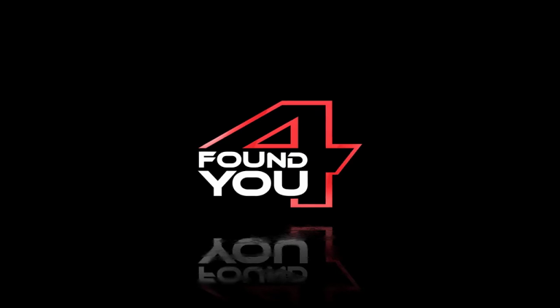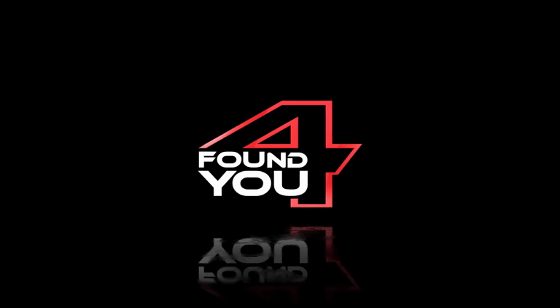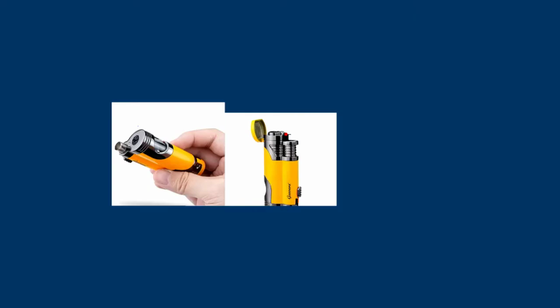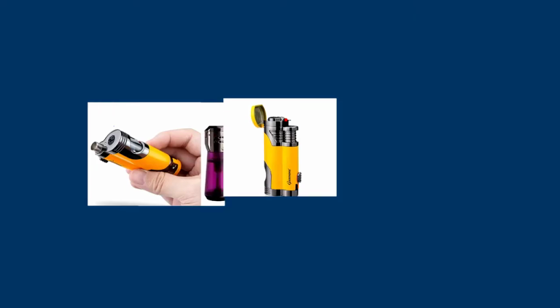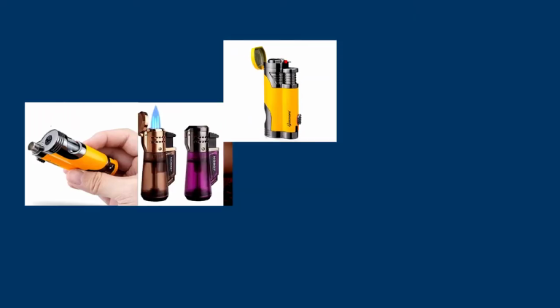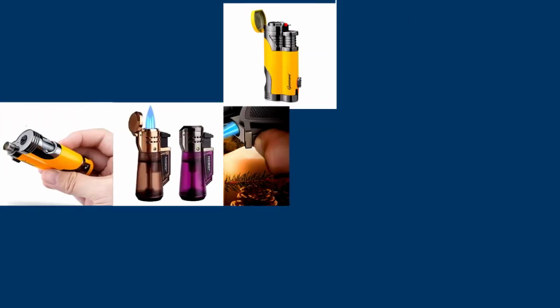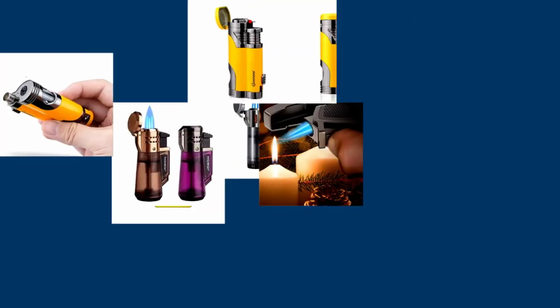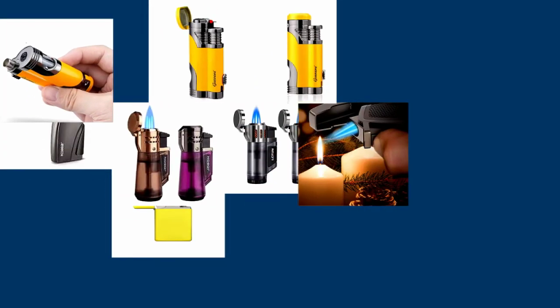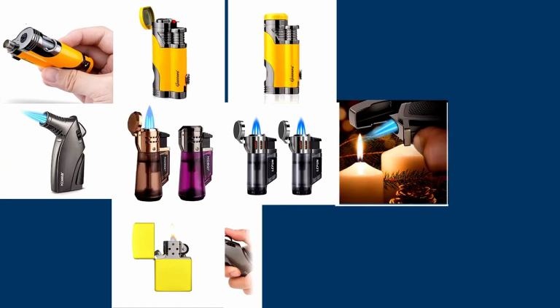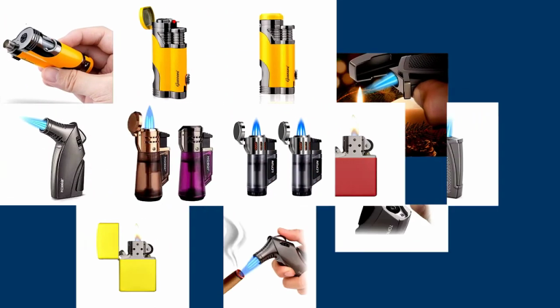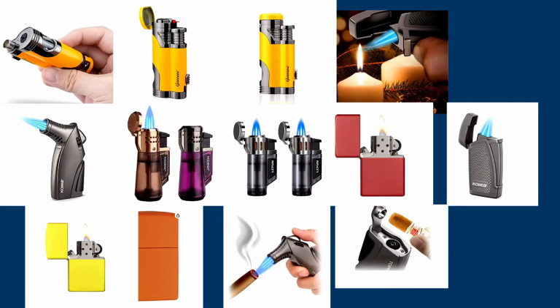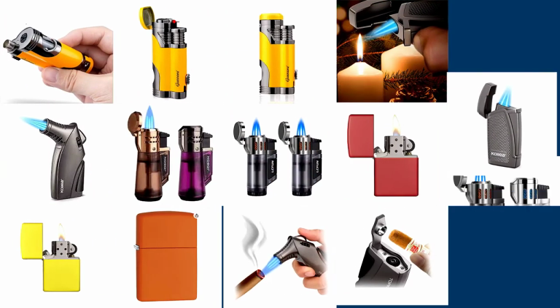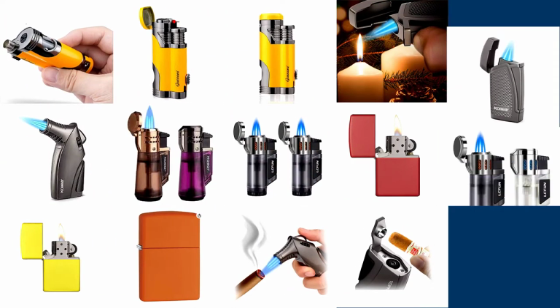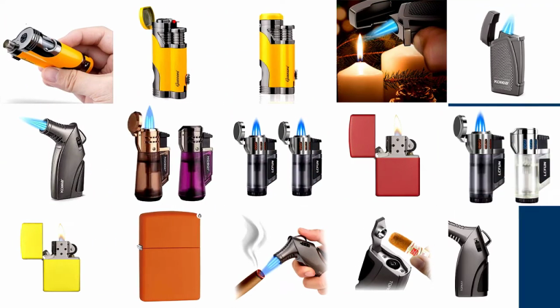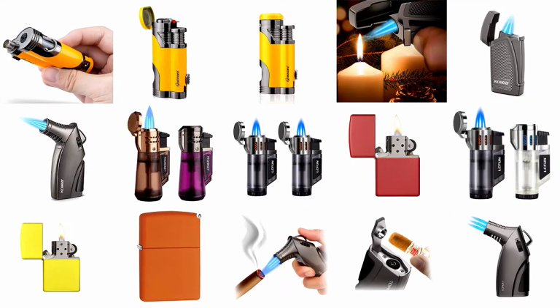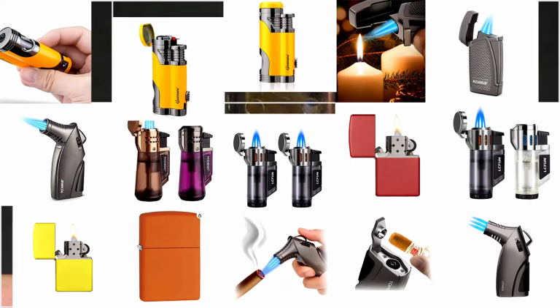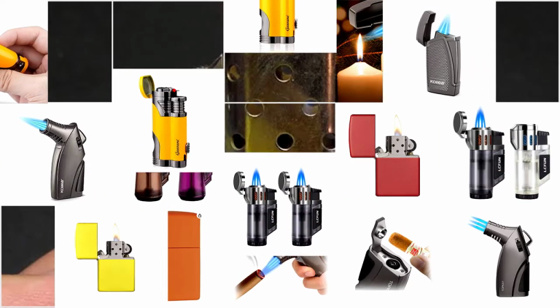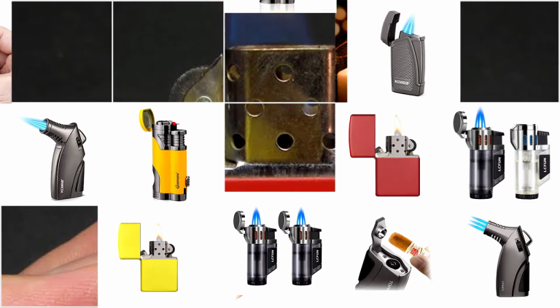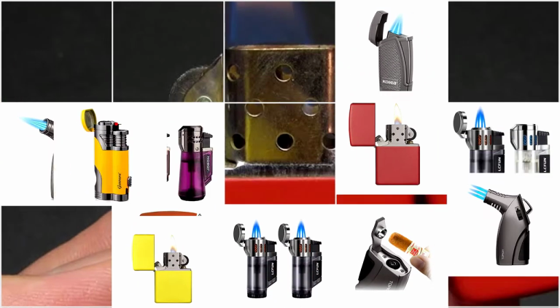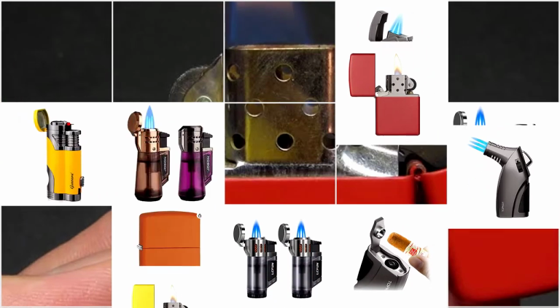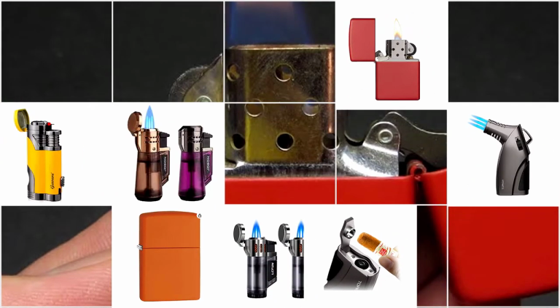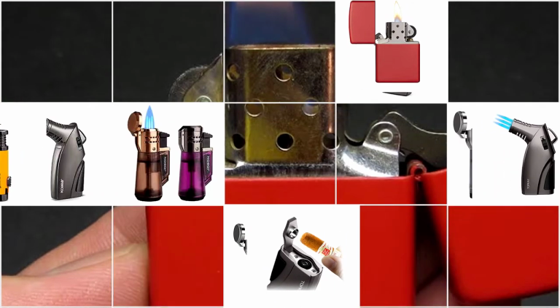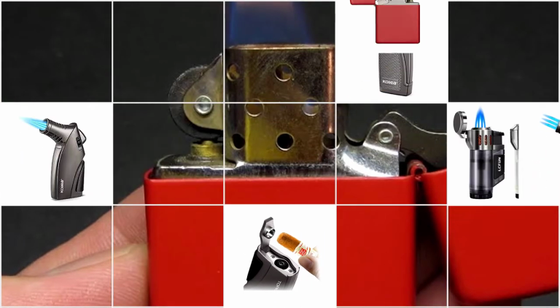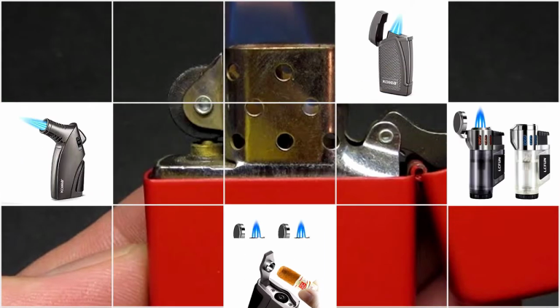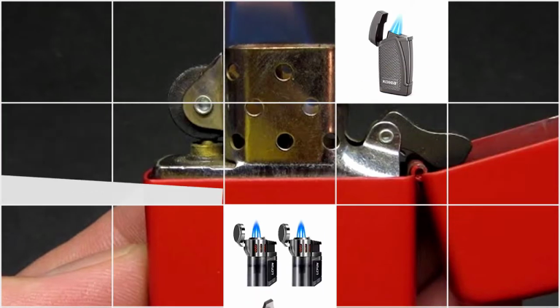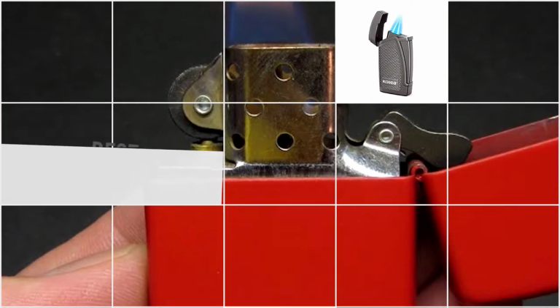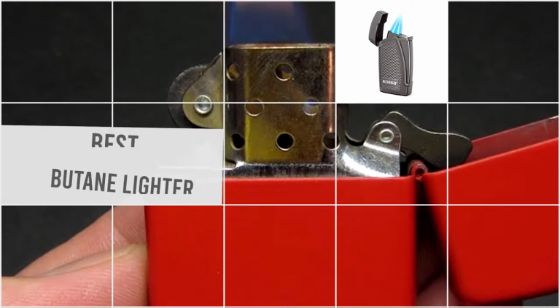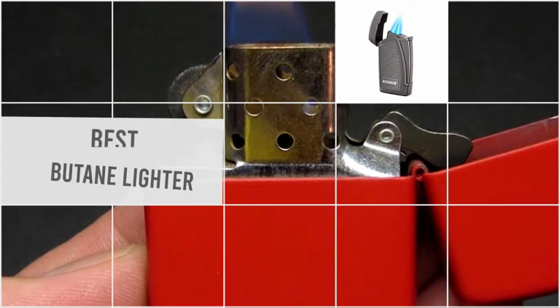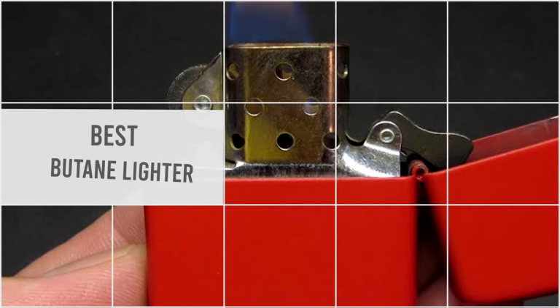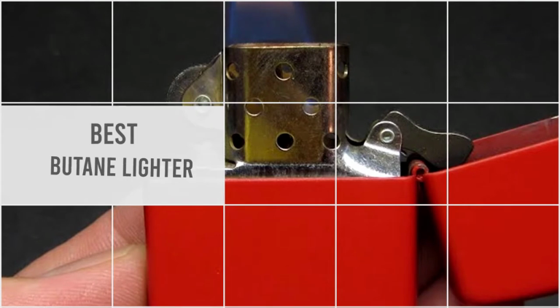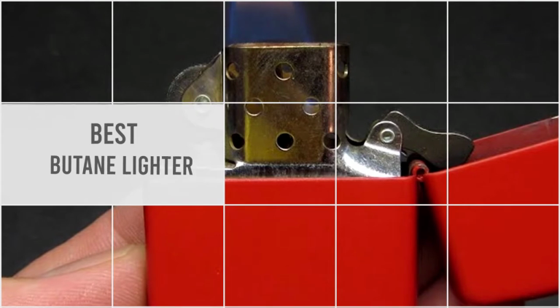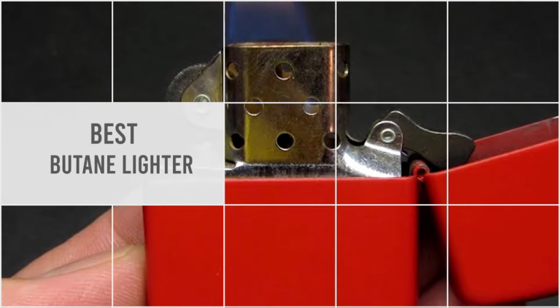Here are the five best butane lighters. Let's get started.